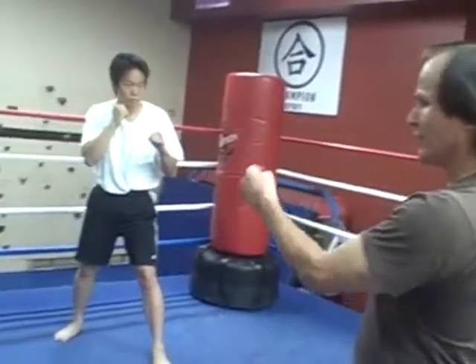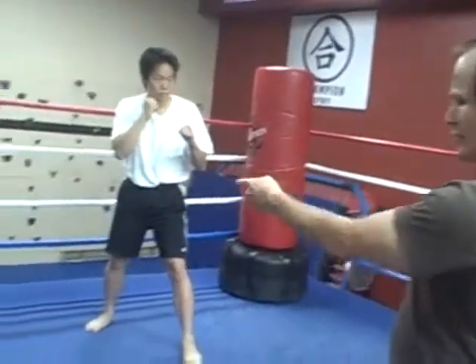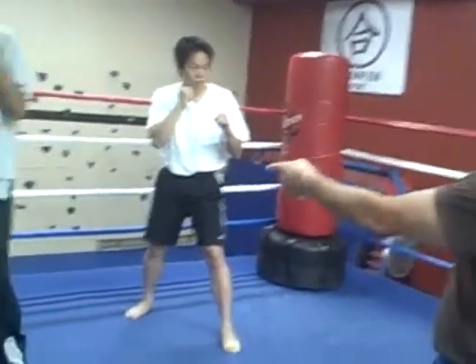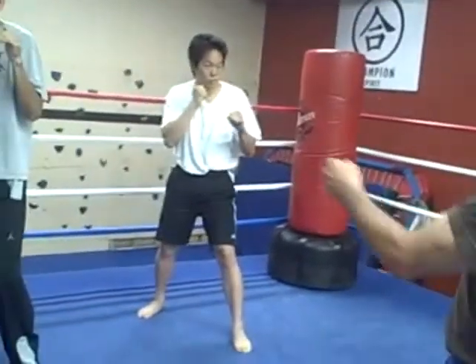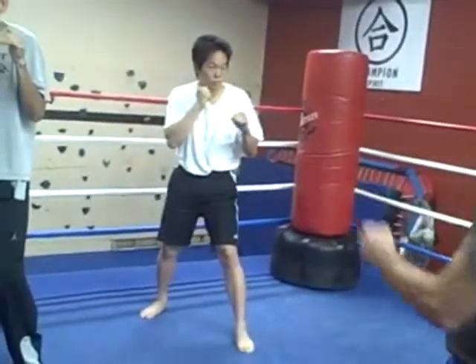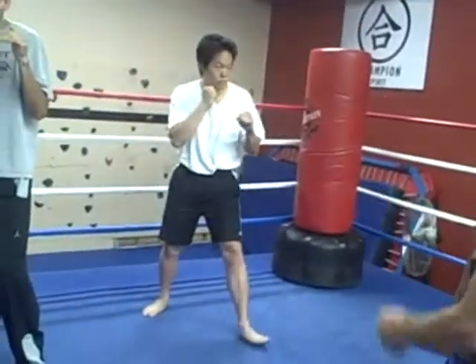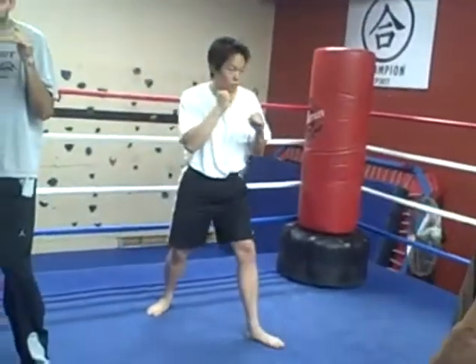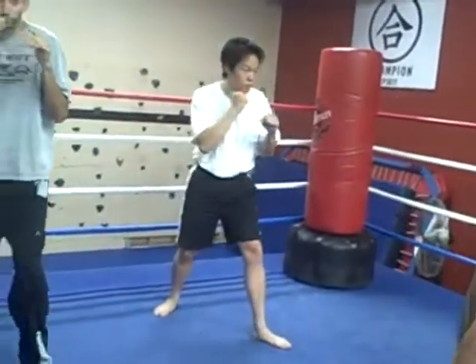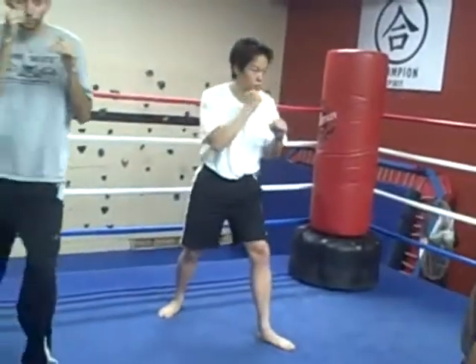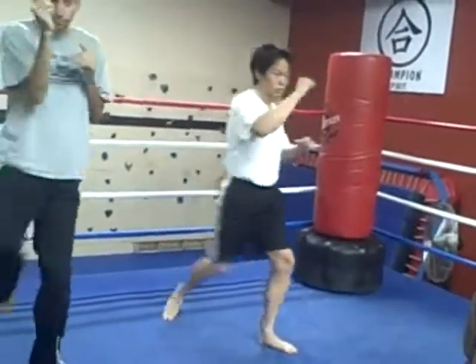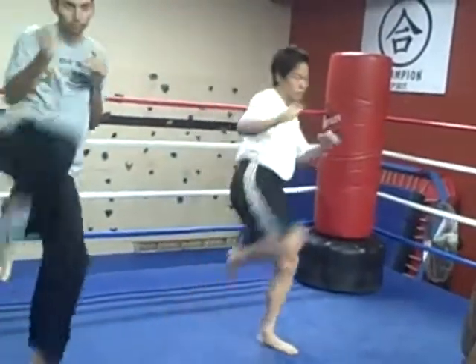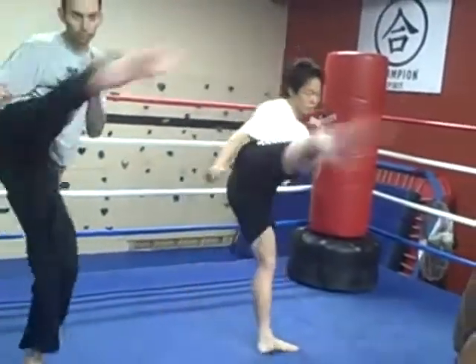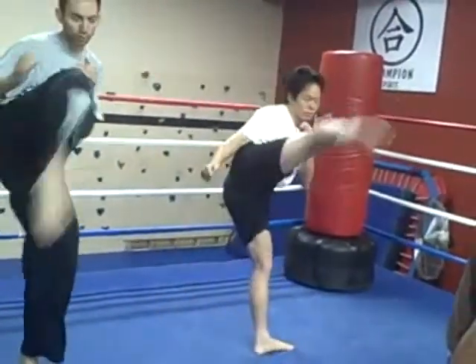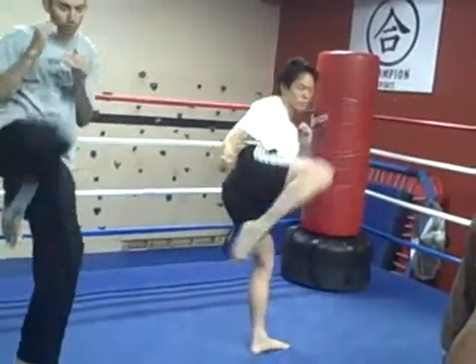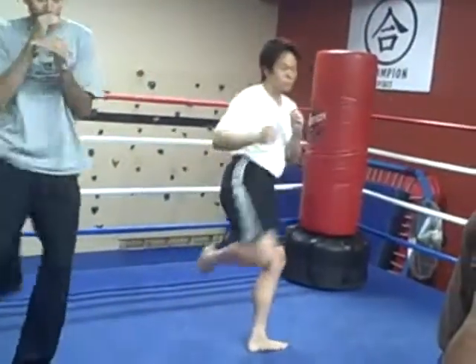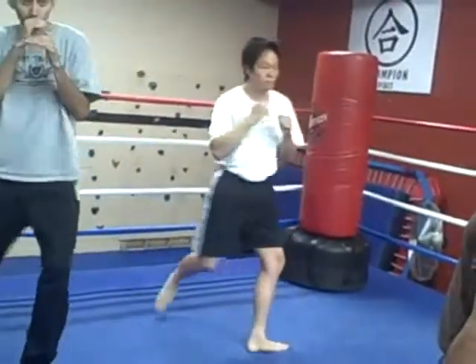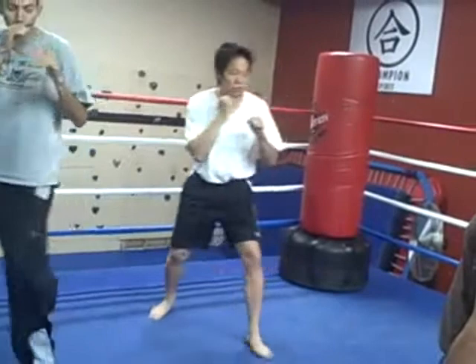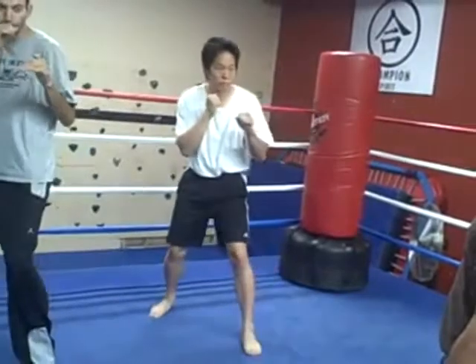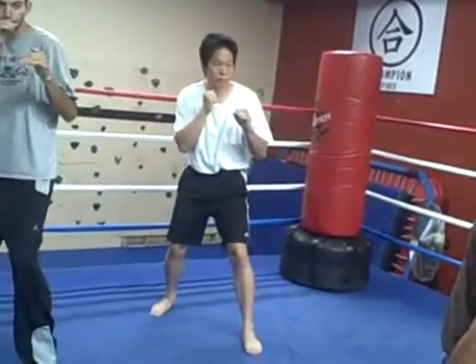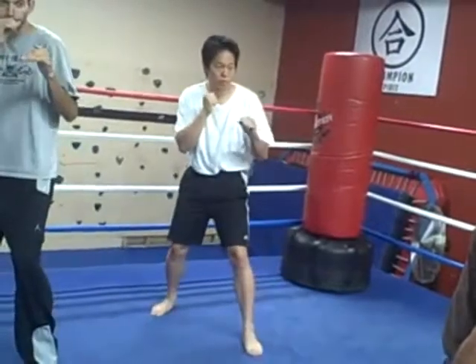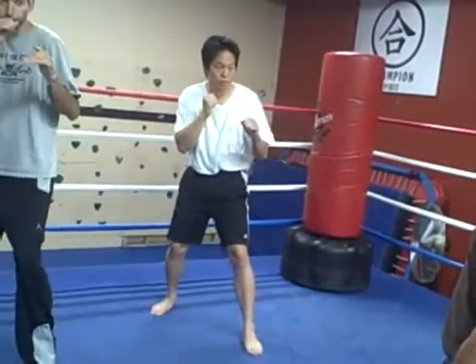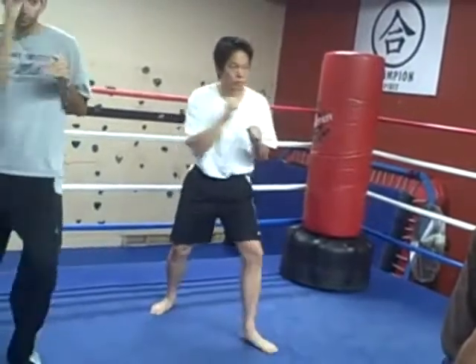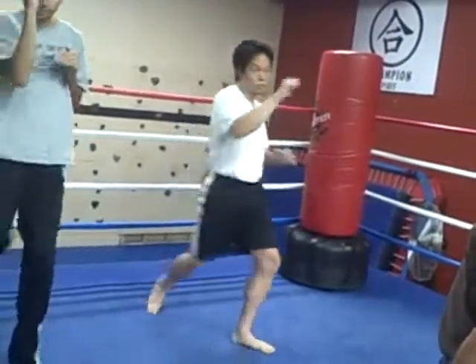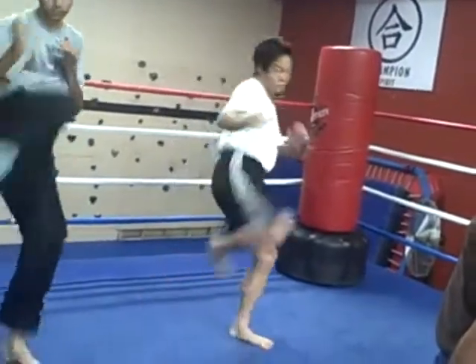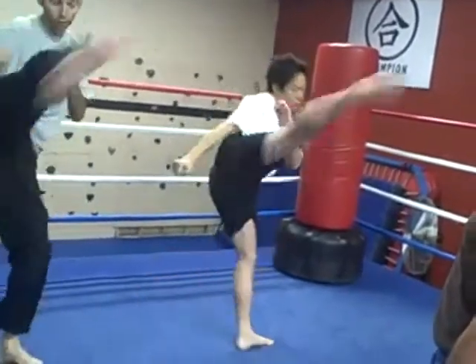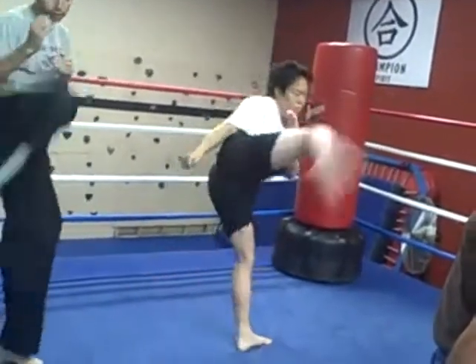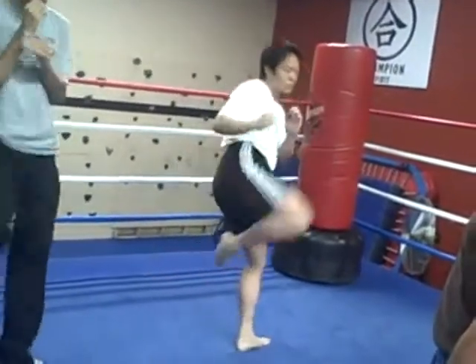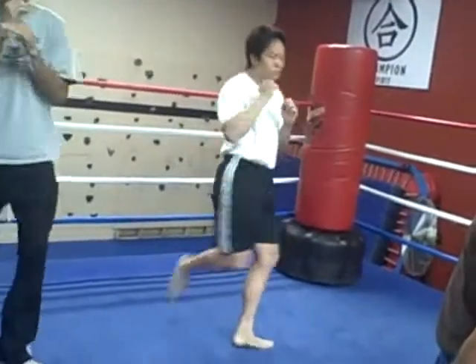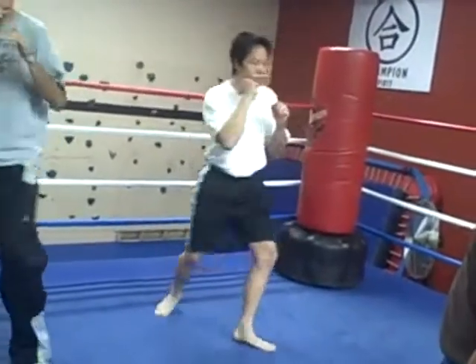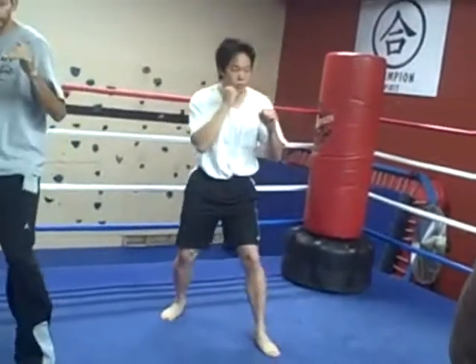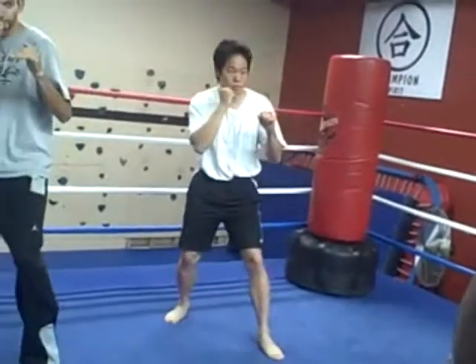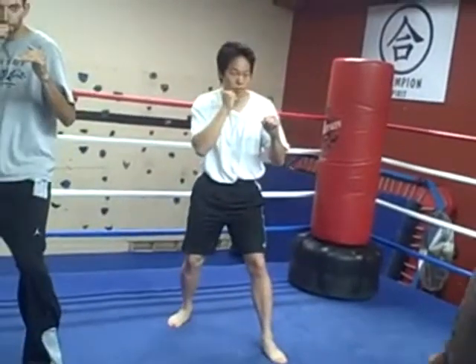Ready? Bring it up — roundhouse kick. And right leg again, okay.